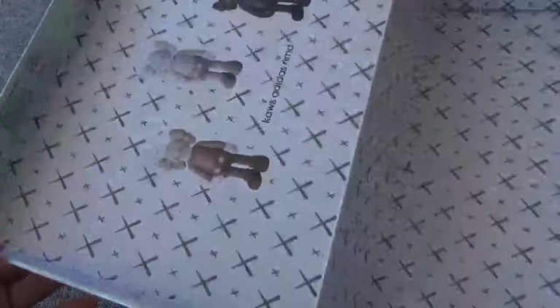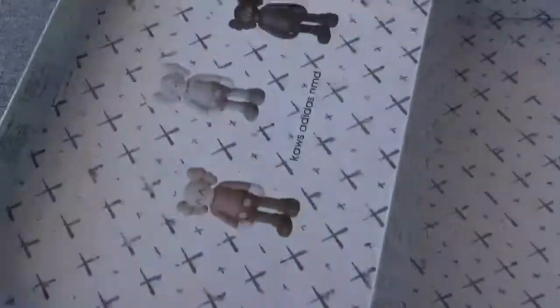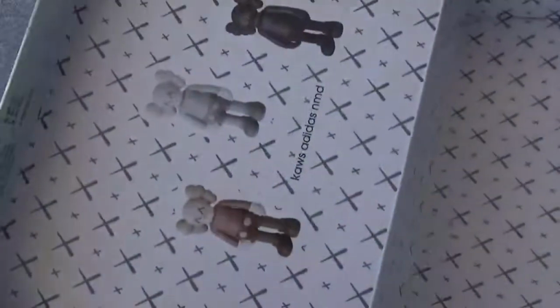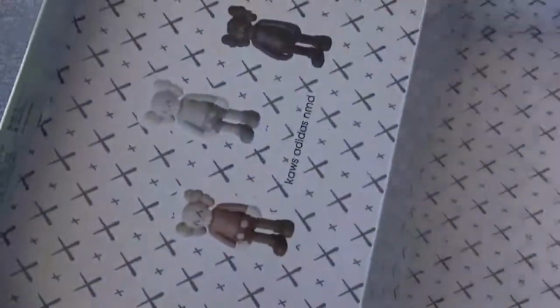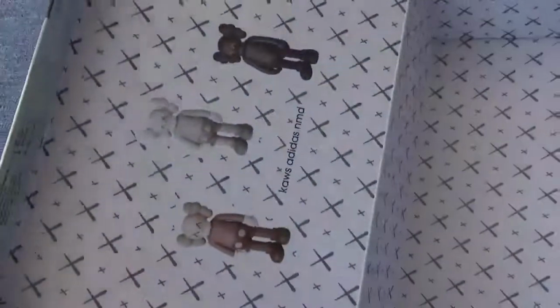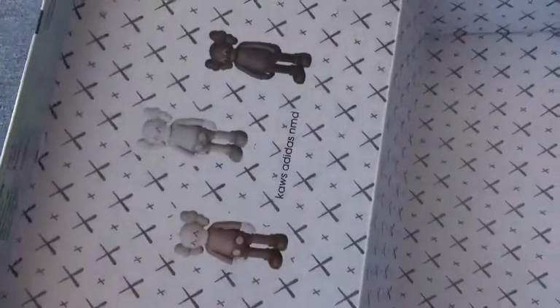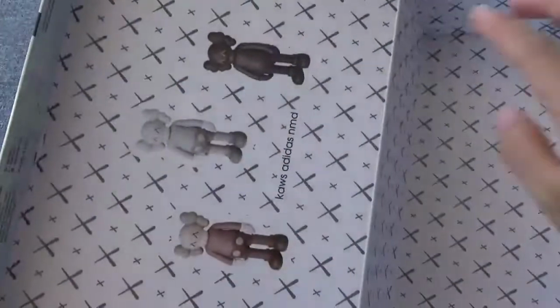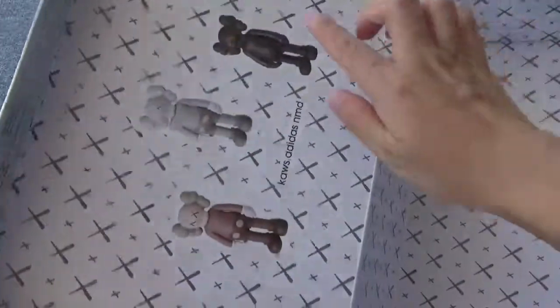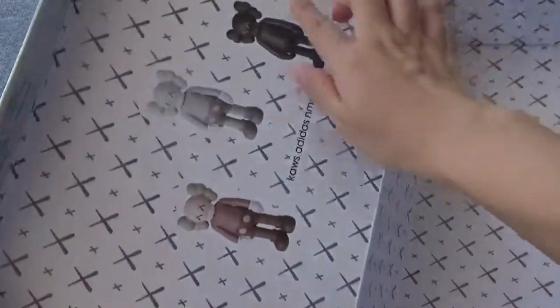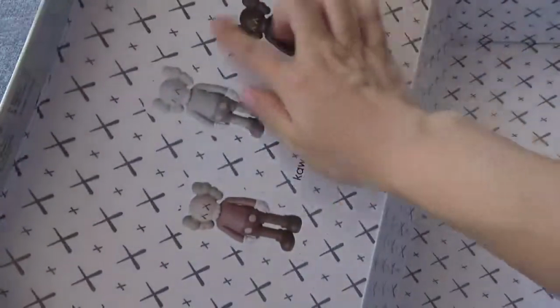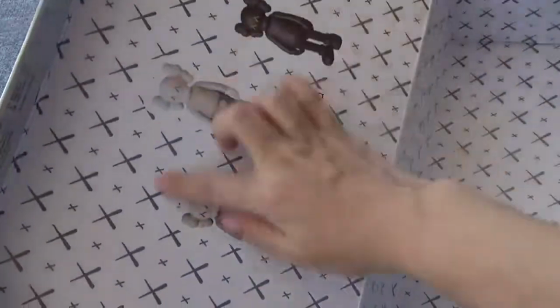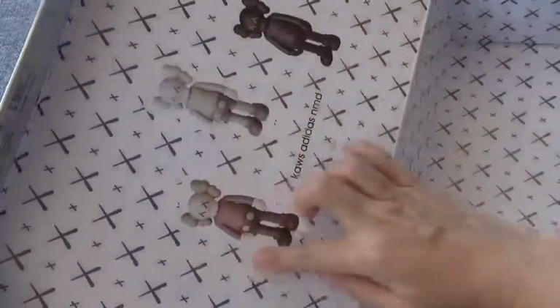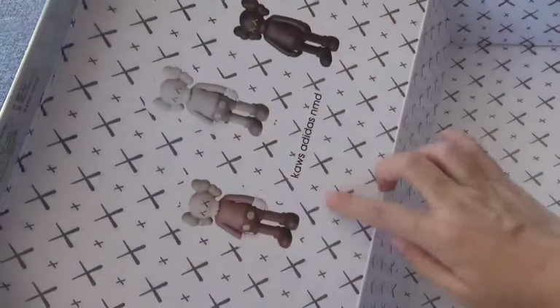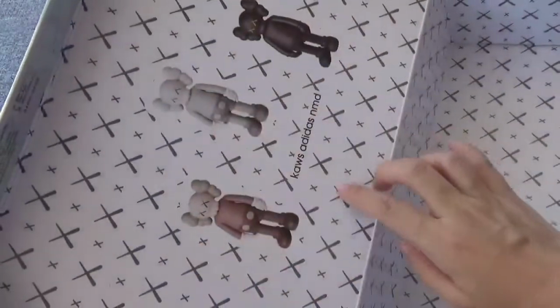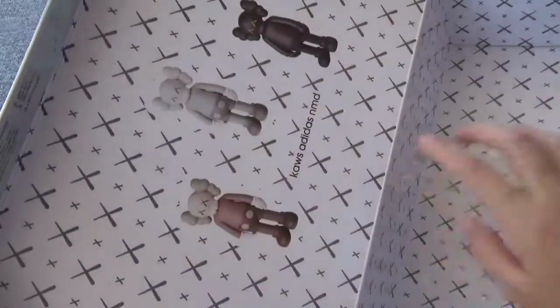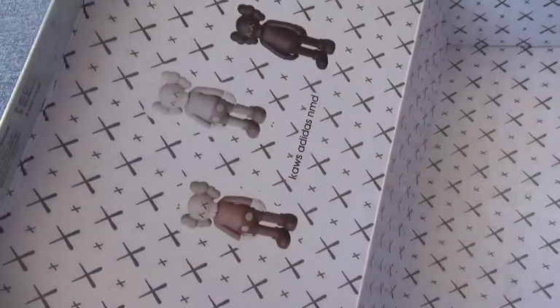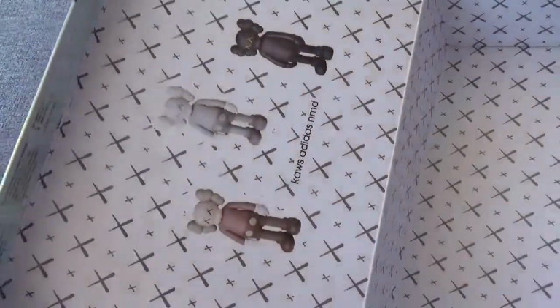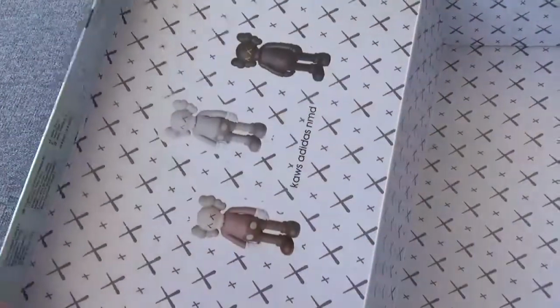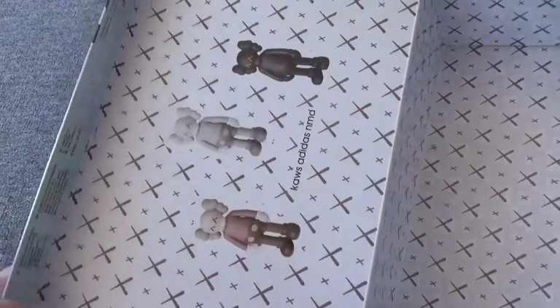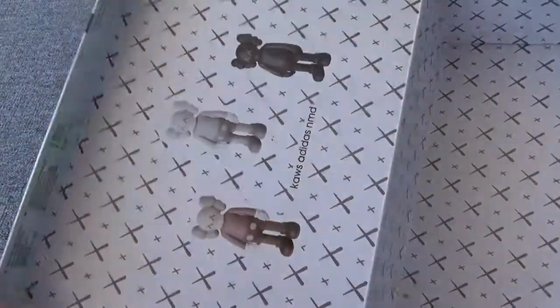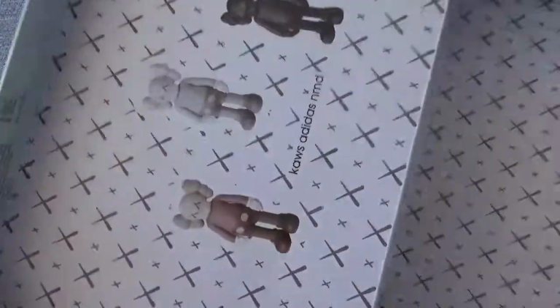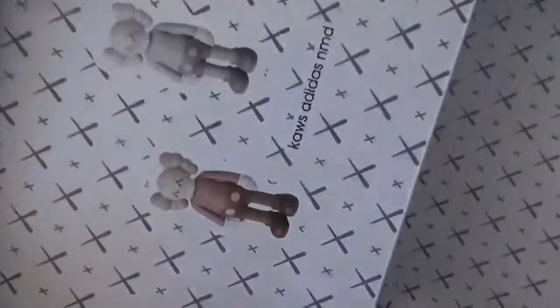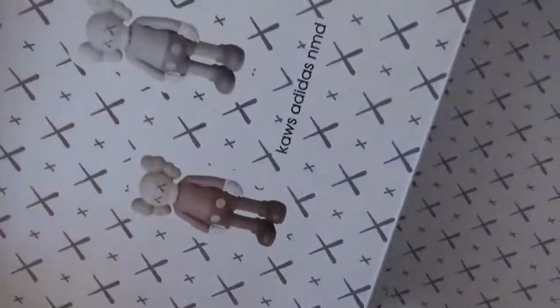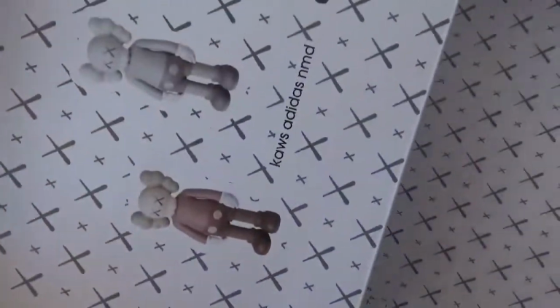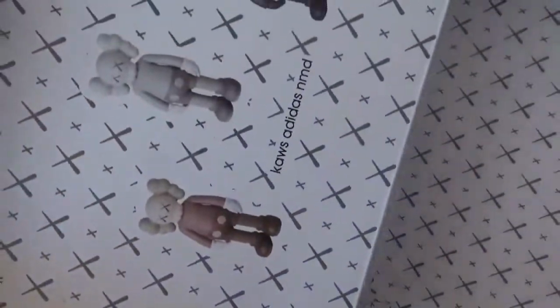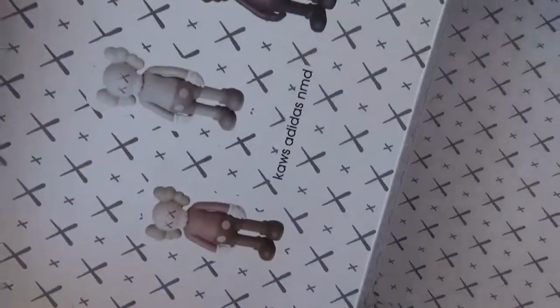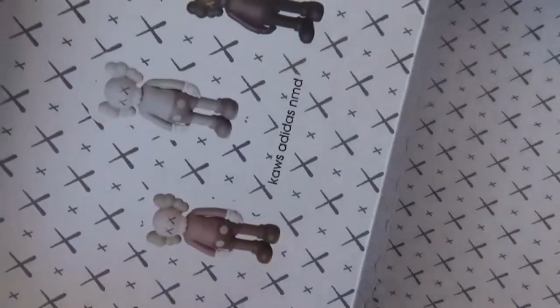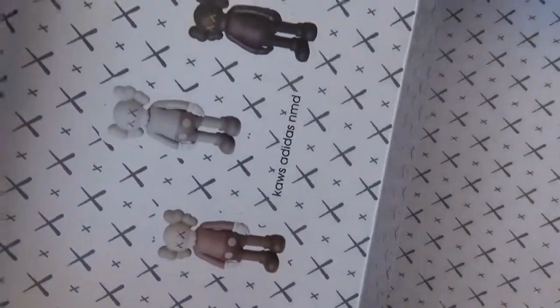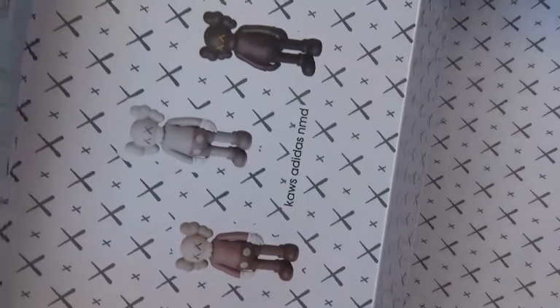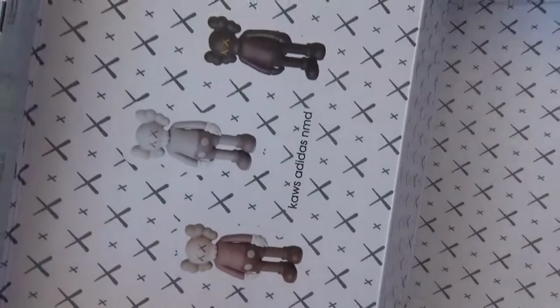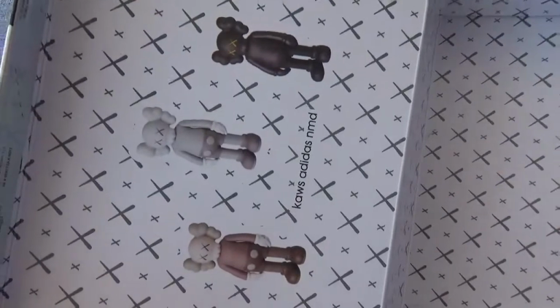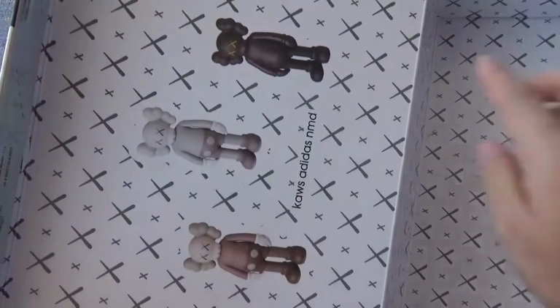Now check the back of the box — you will check 3.